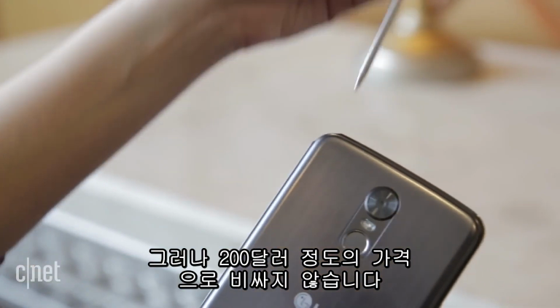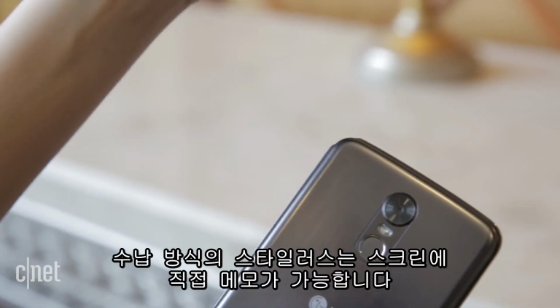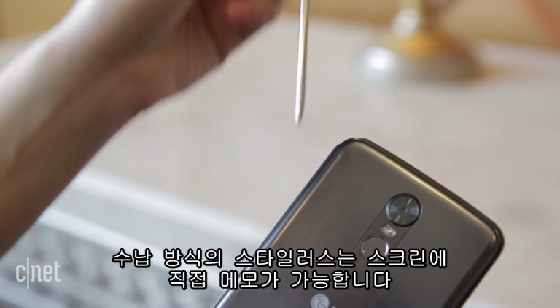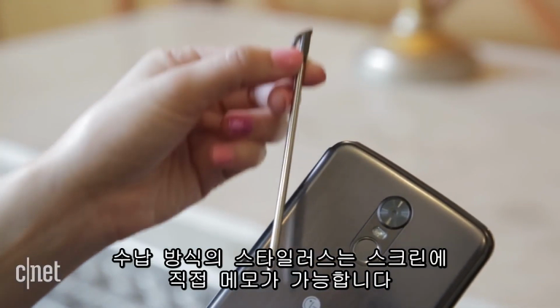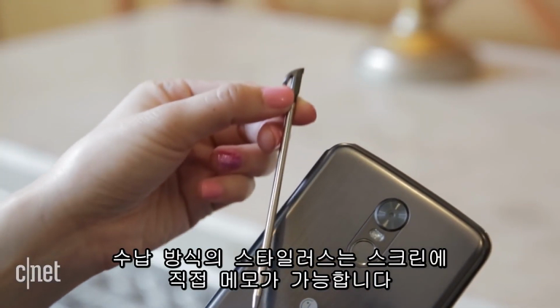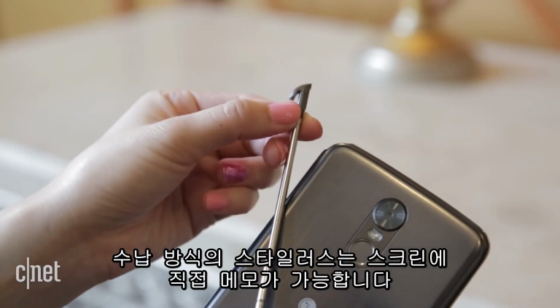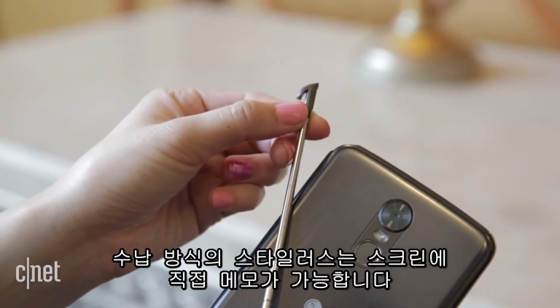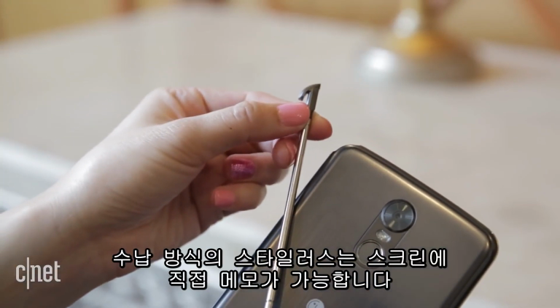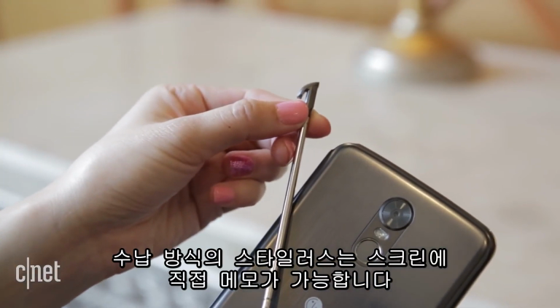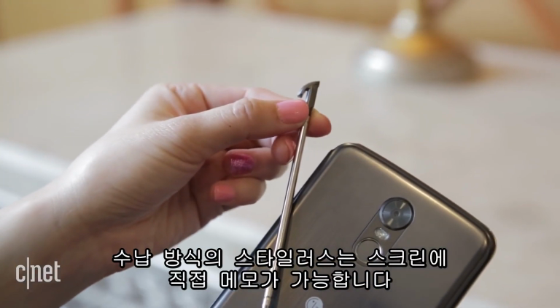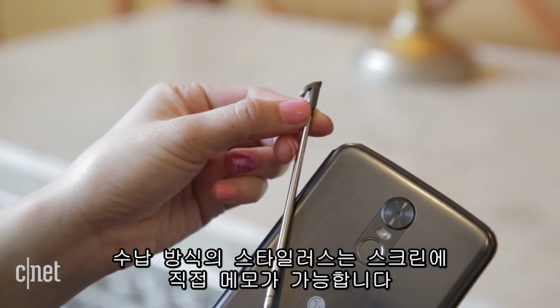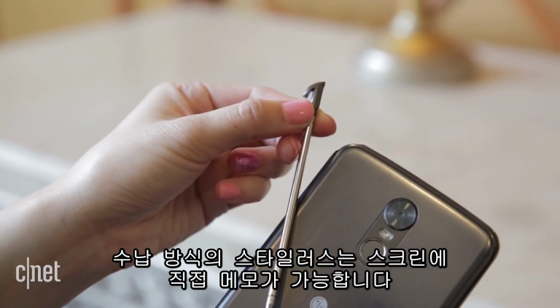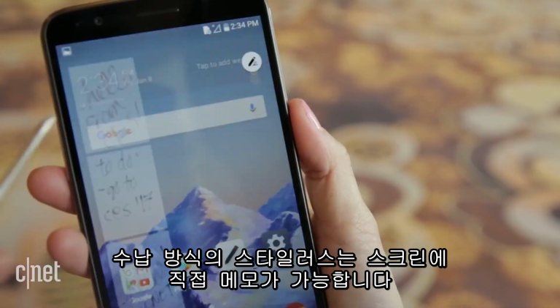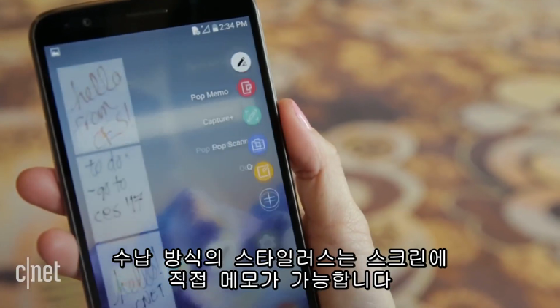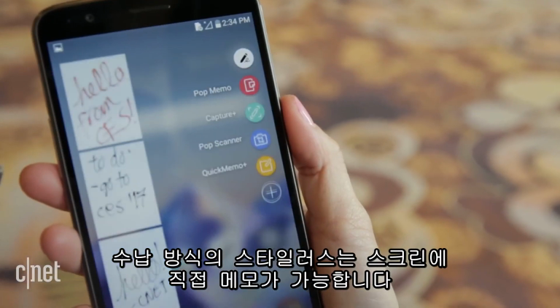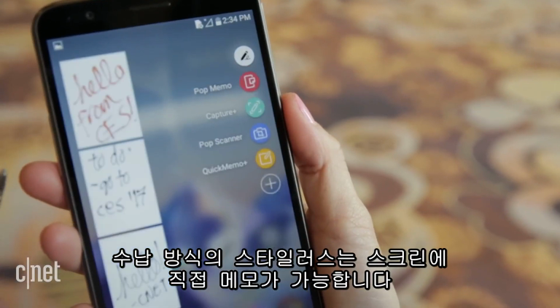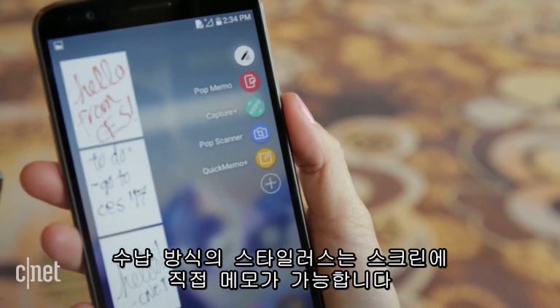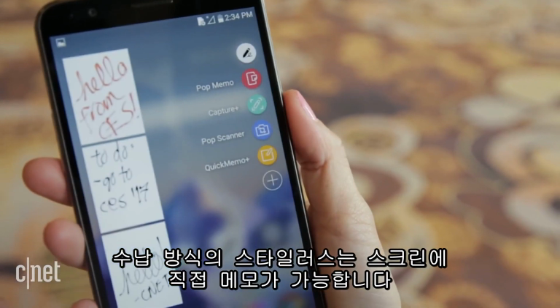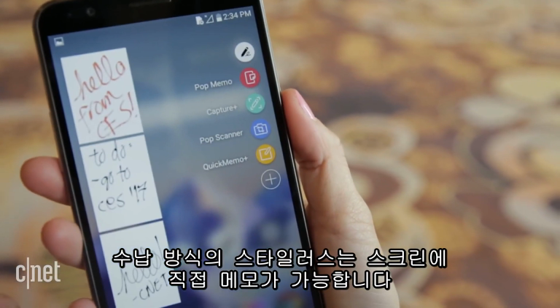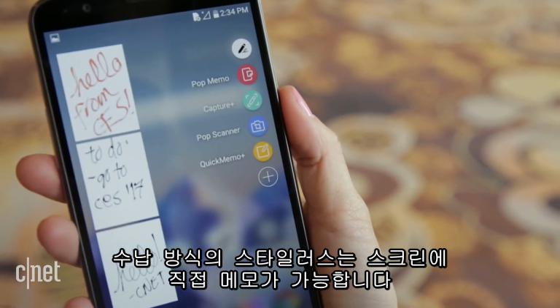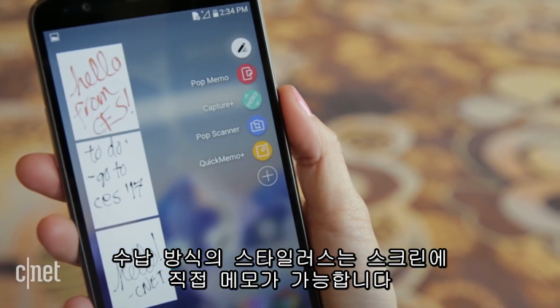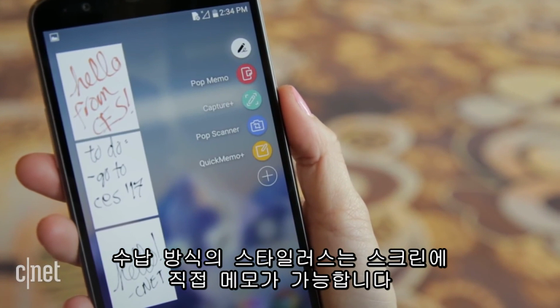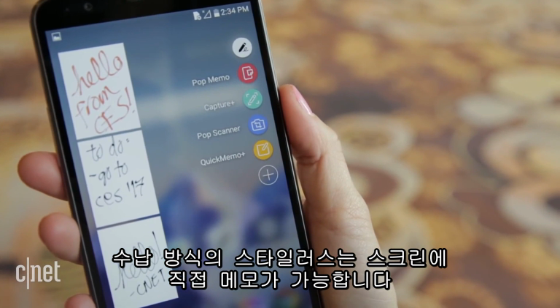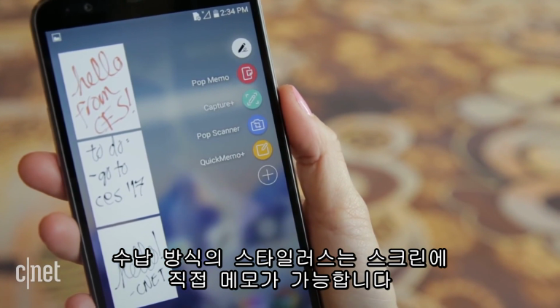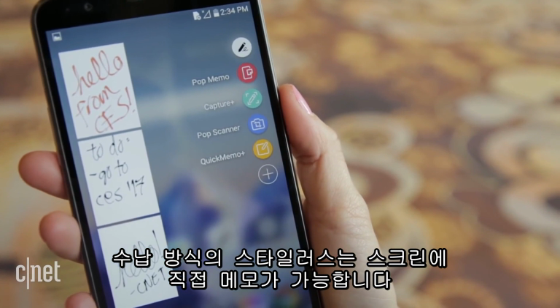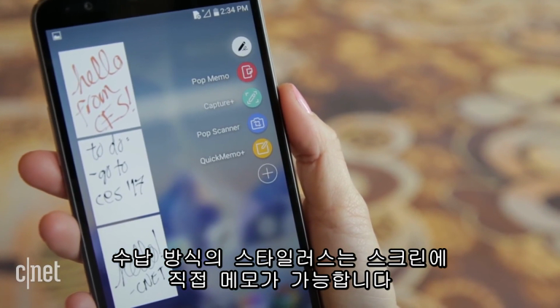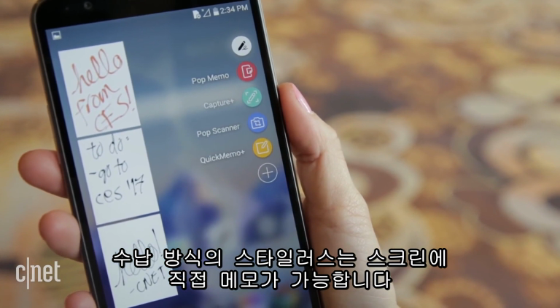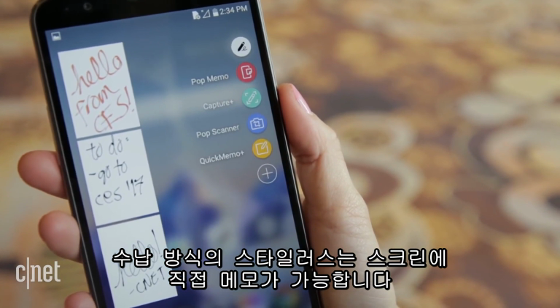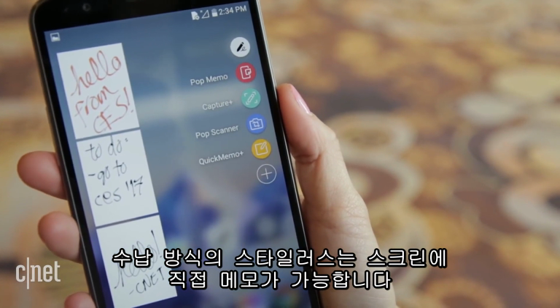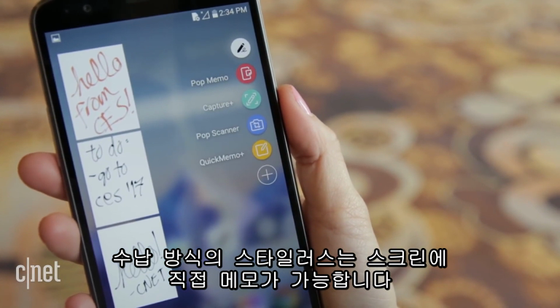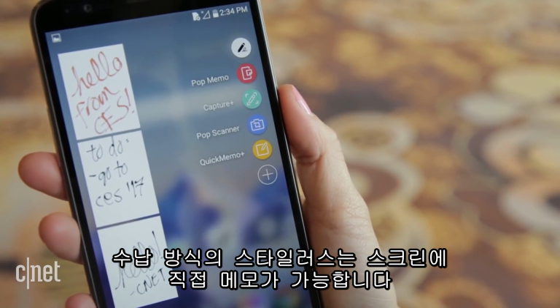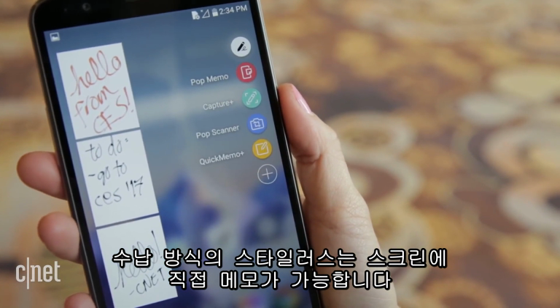Its stylus can be tucked inside the device and you can jot down memos on the screen, scribble away doodles, and add notations.